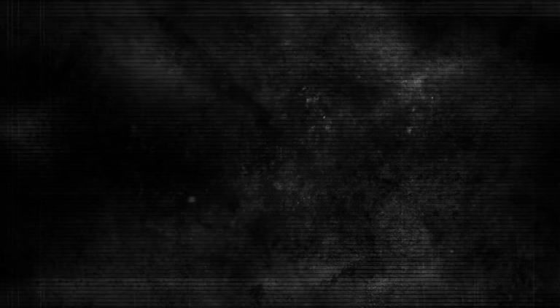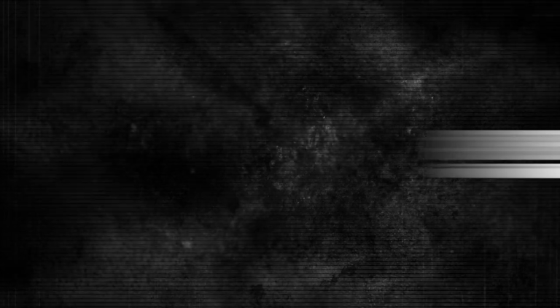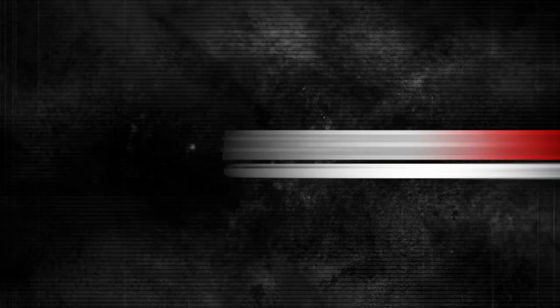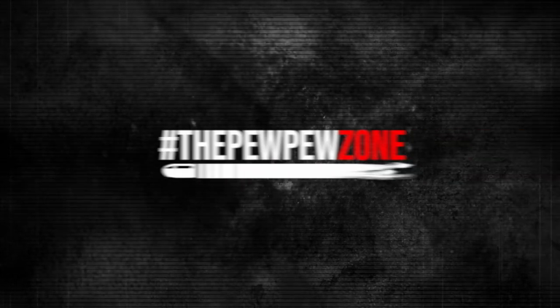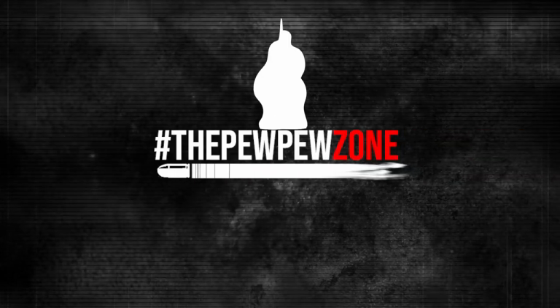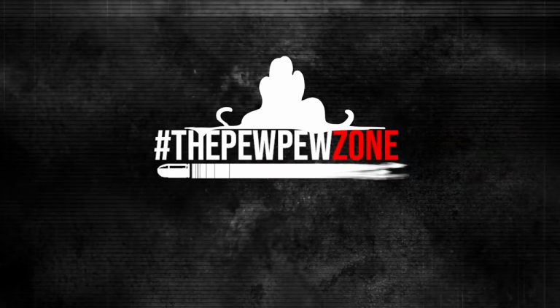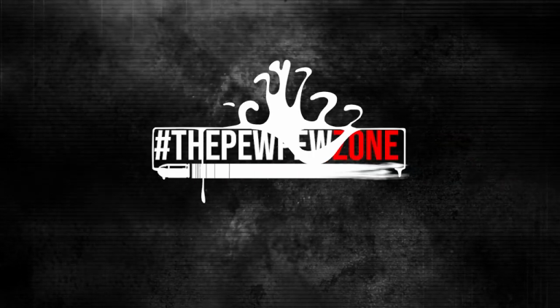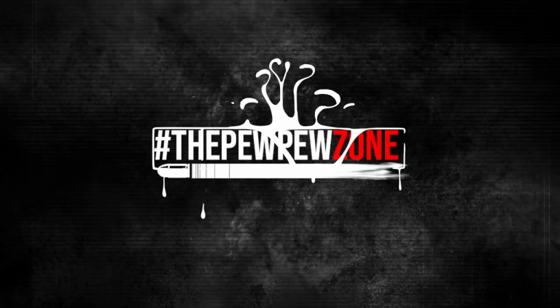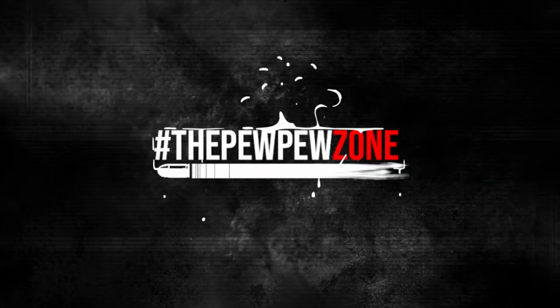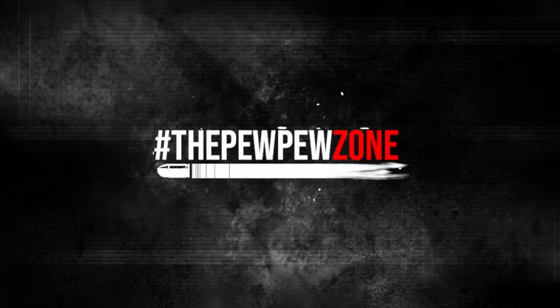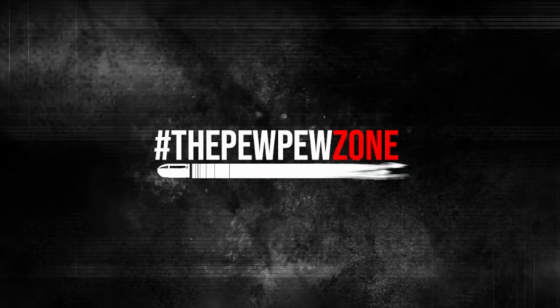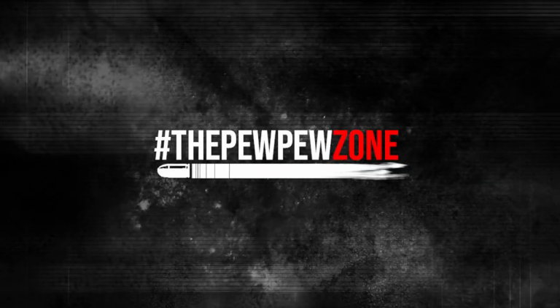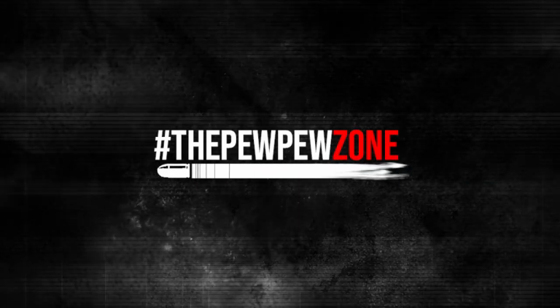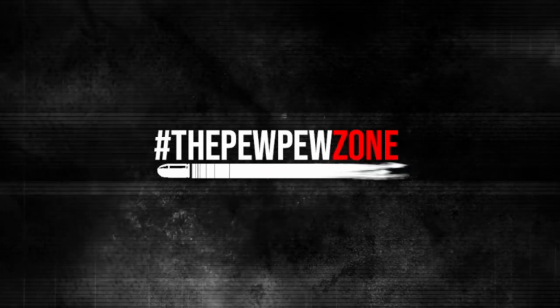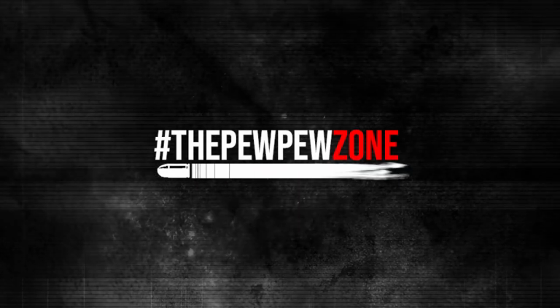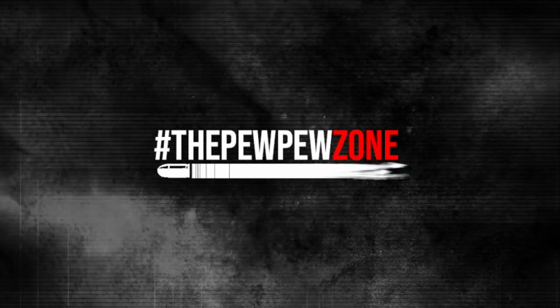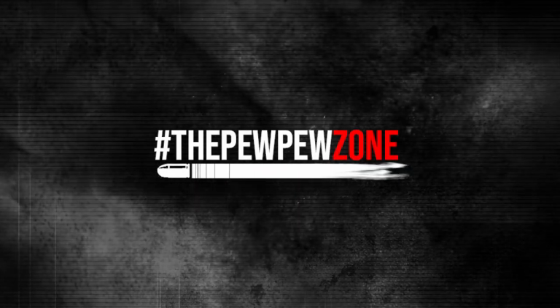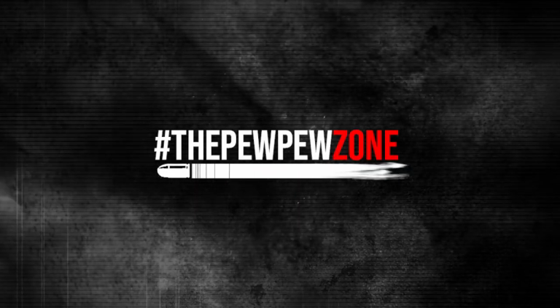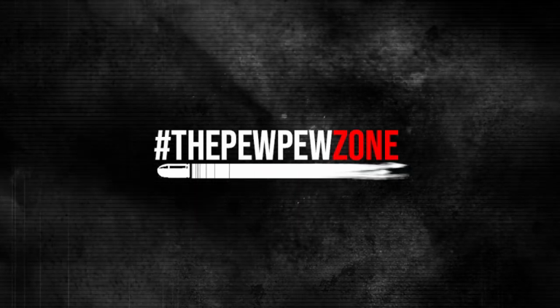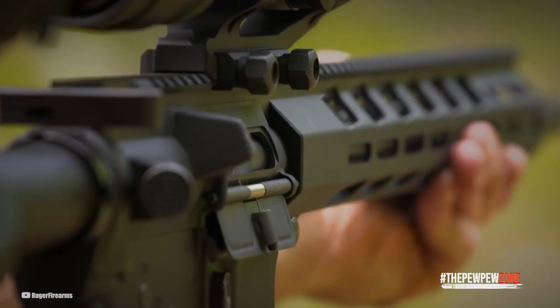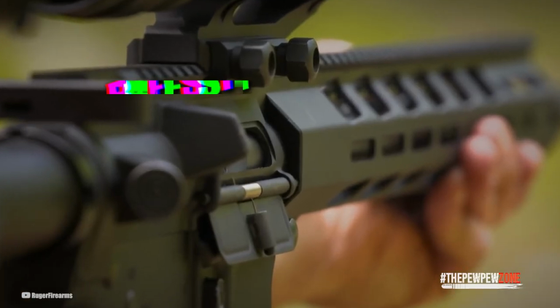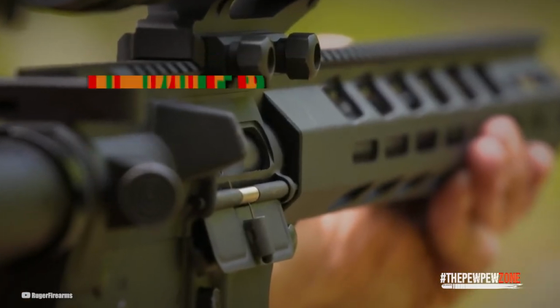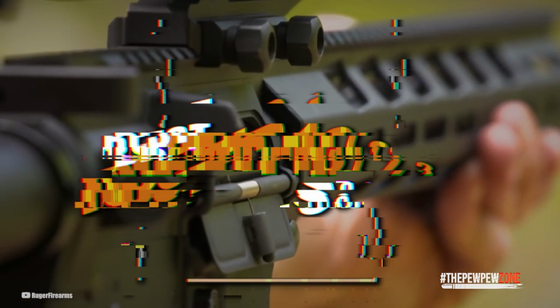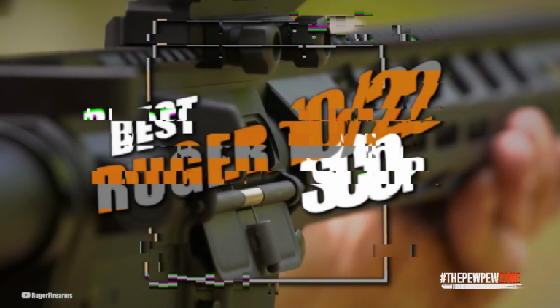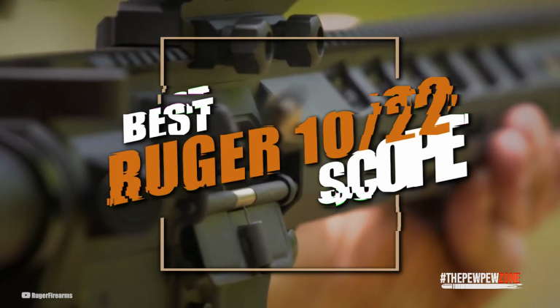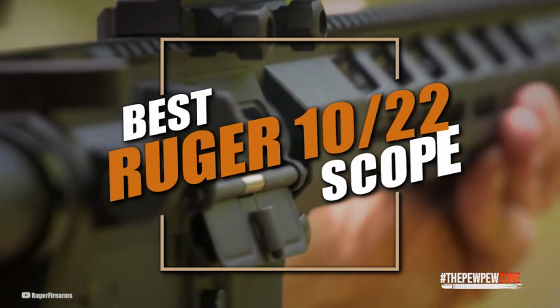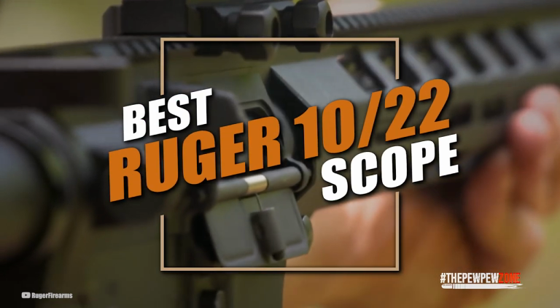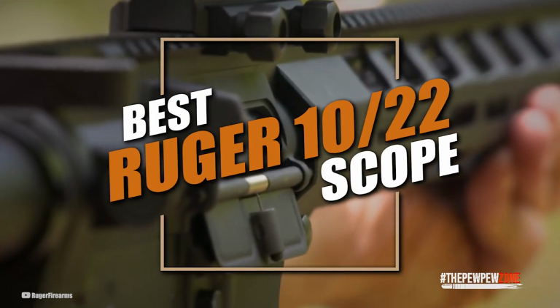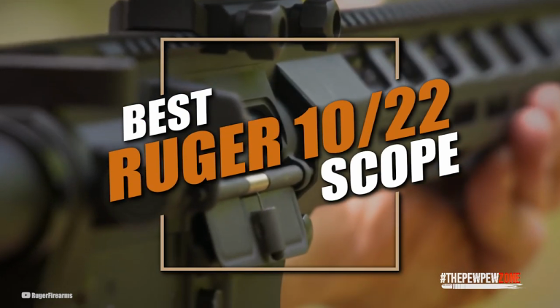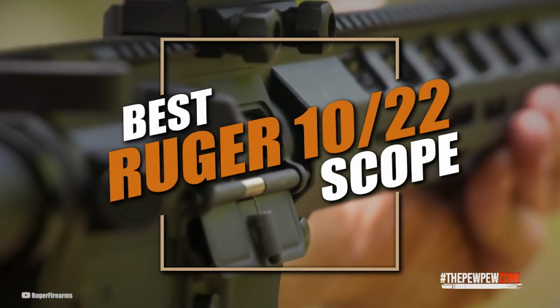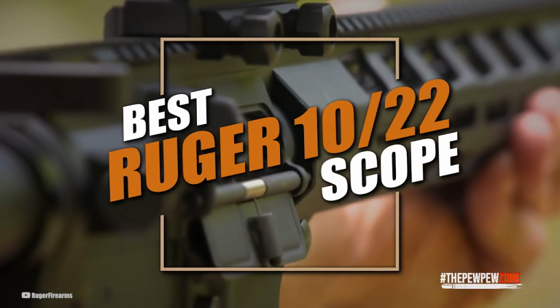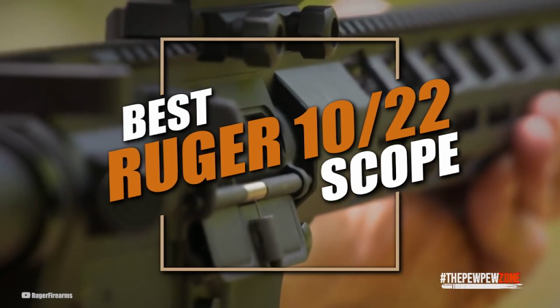Welcome back to the Pew Pew Zone. This is your host, Mike. Today I'll talk about the best Ruger 10-22 scopes.